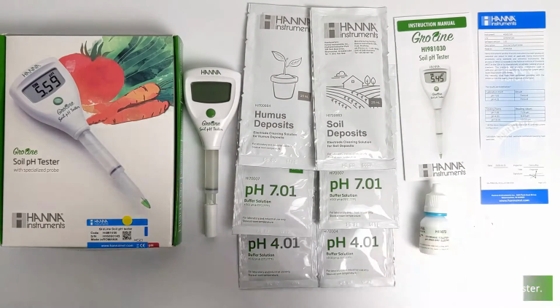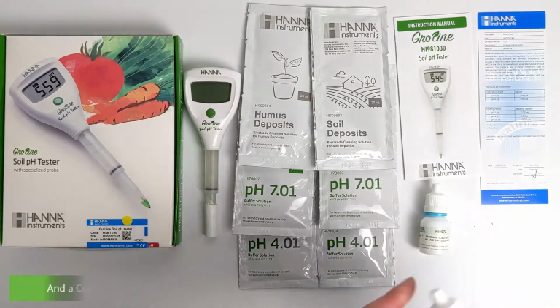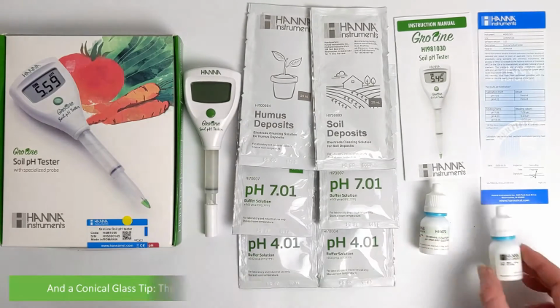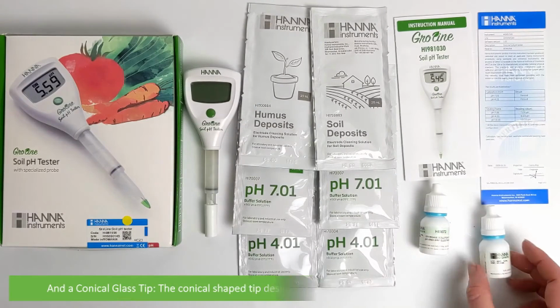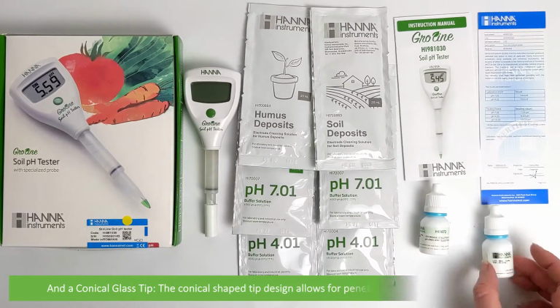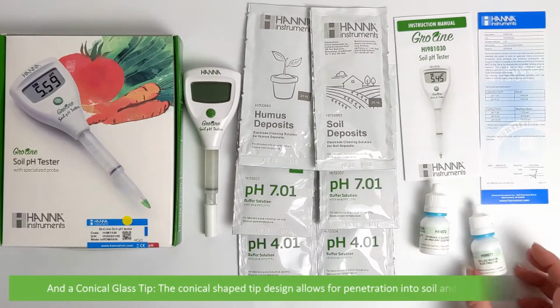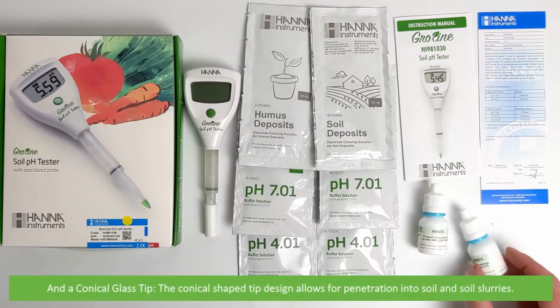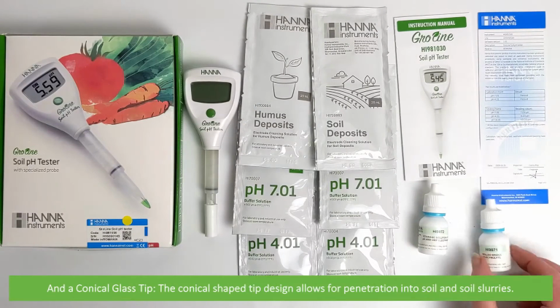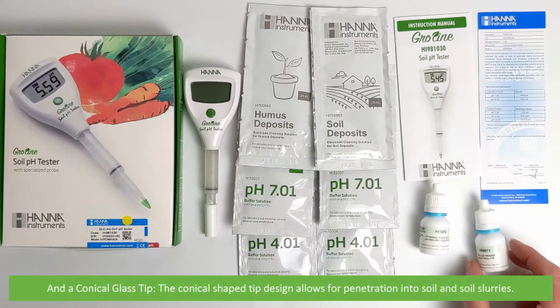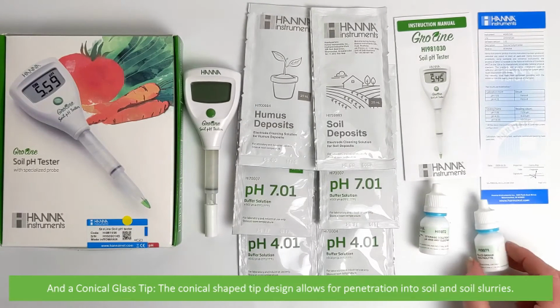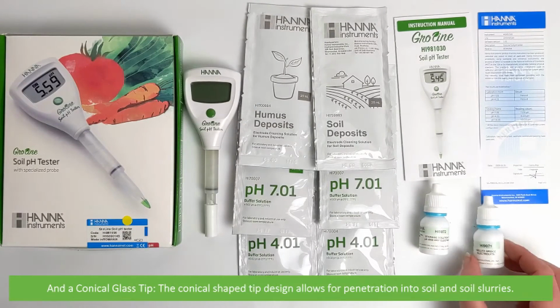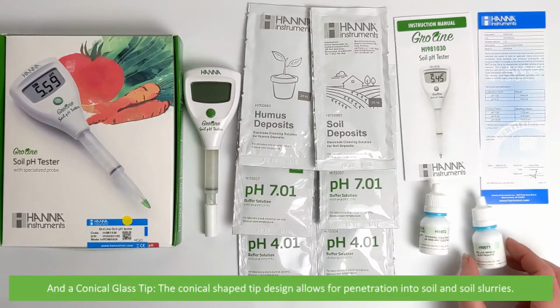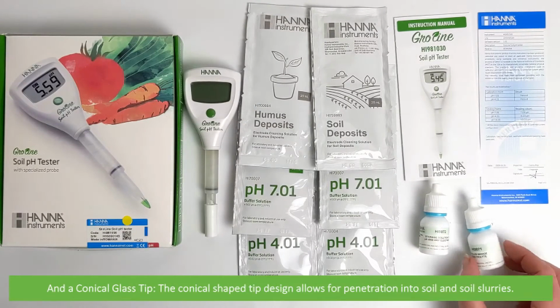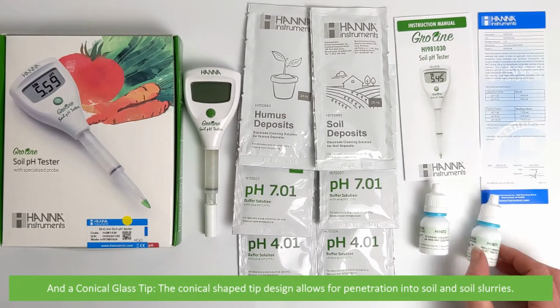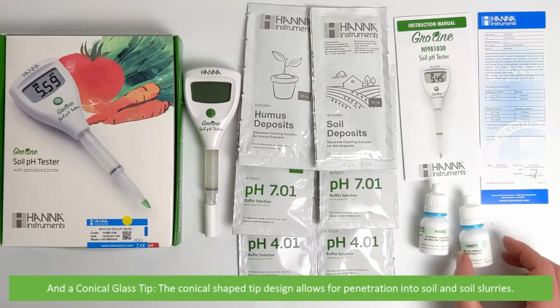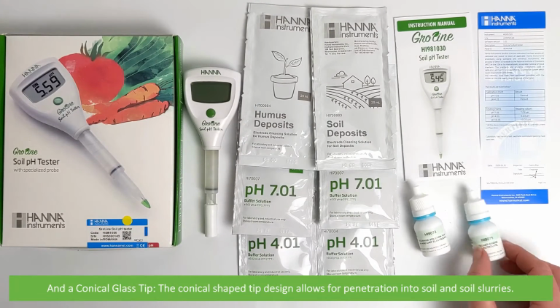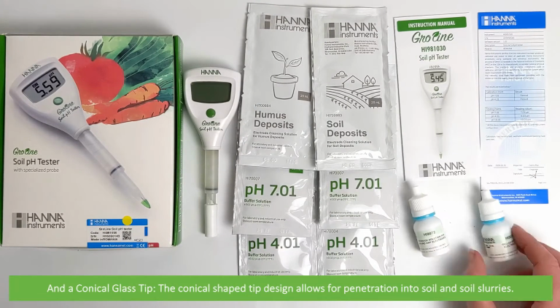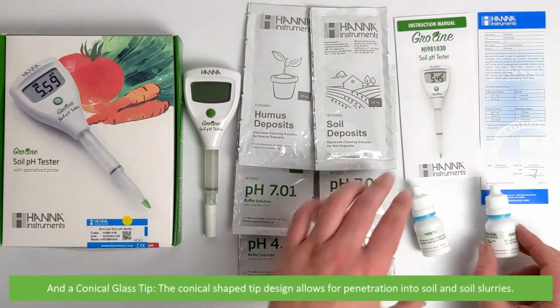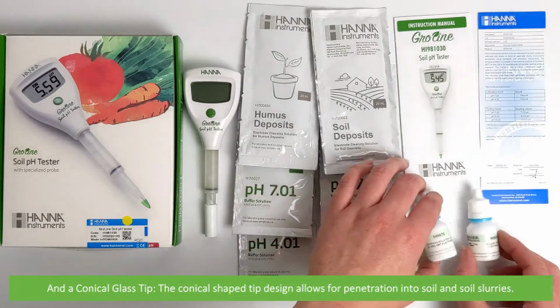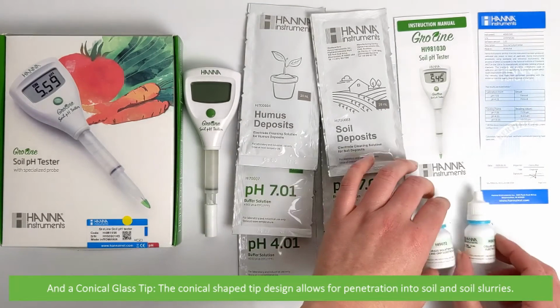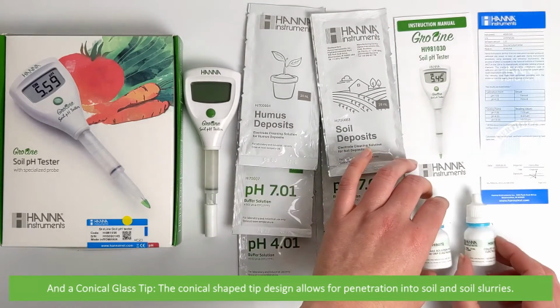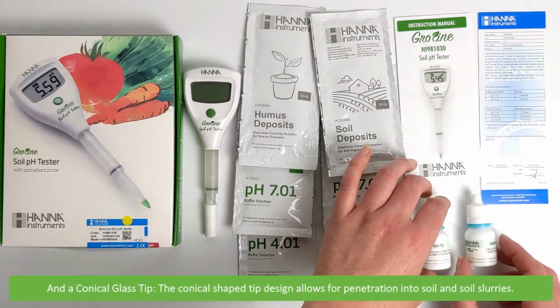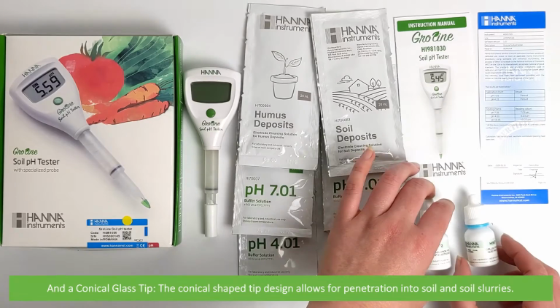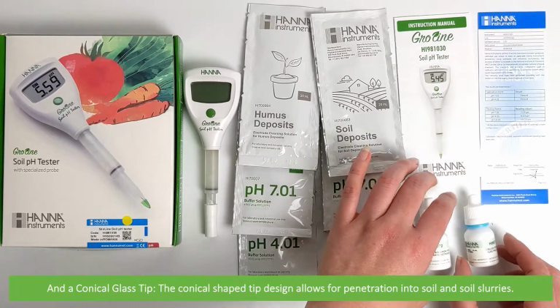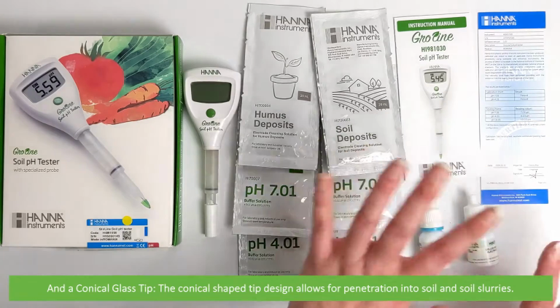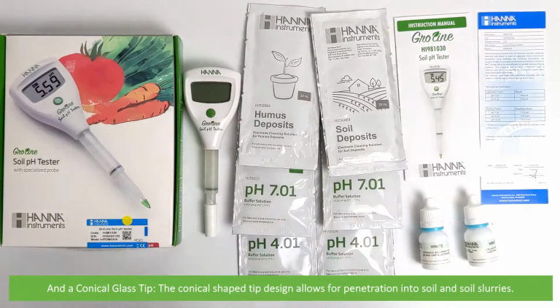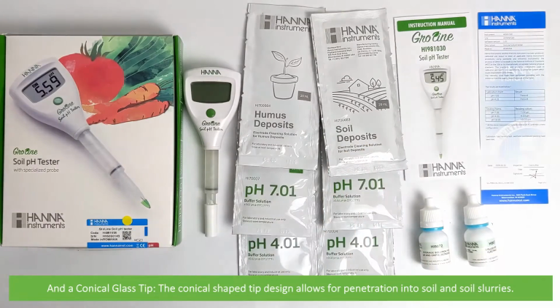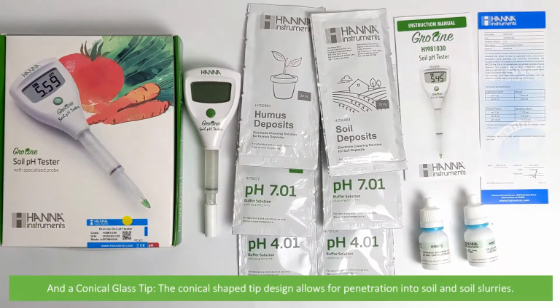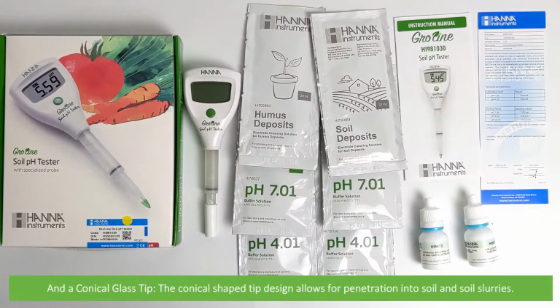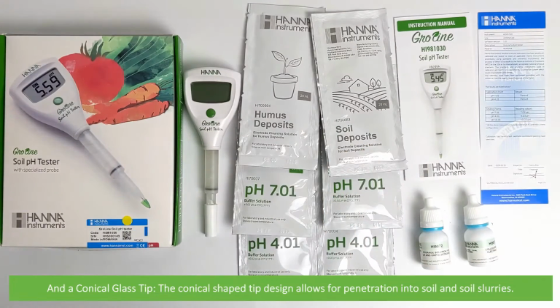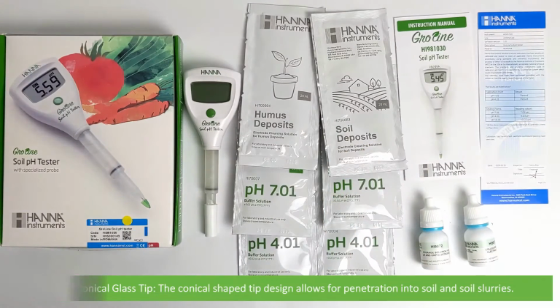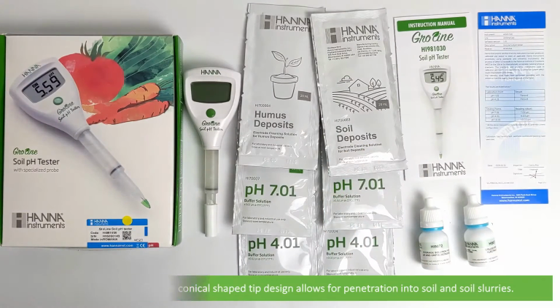And a conical glass tip. The conical shaped tip design allows for penetration into soil and soil slurries.